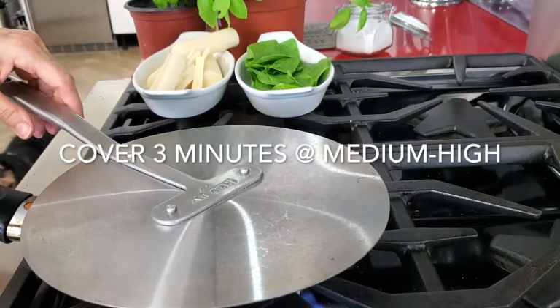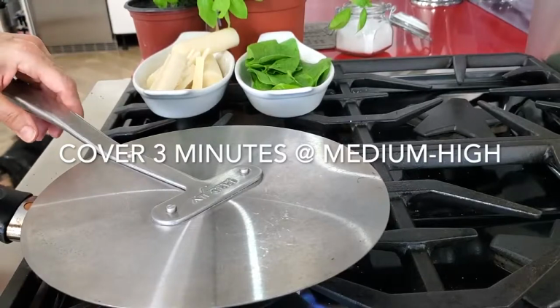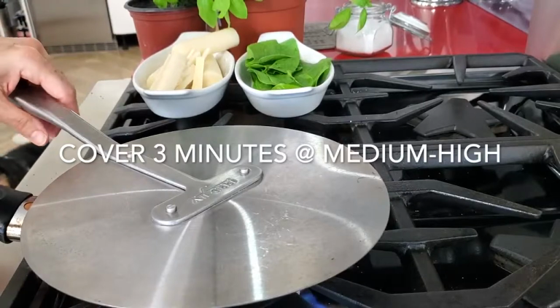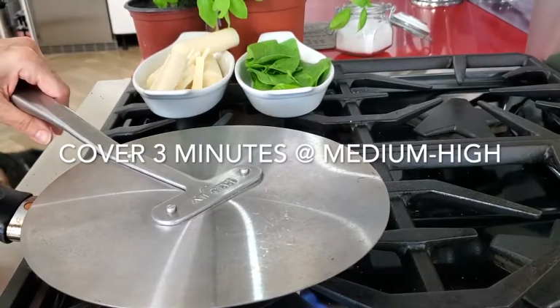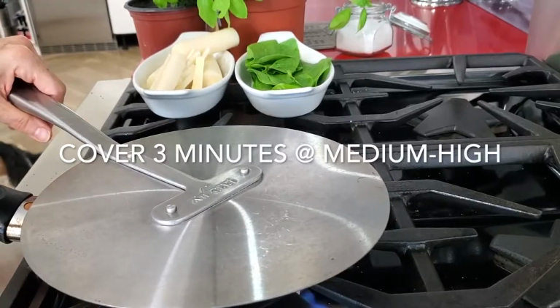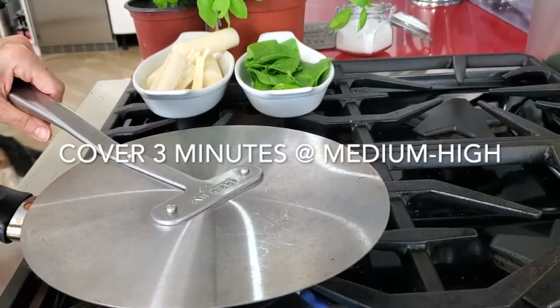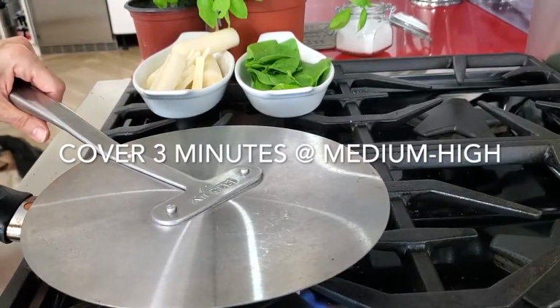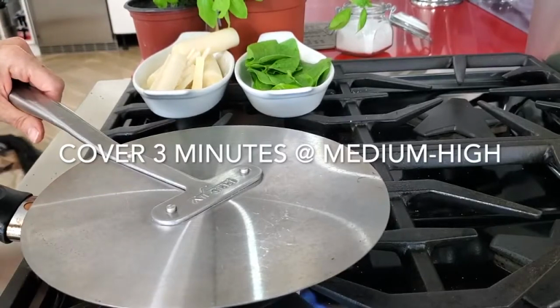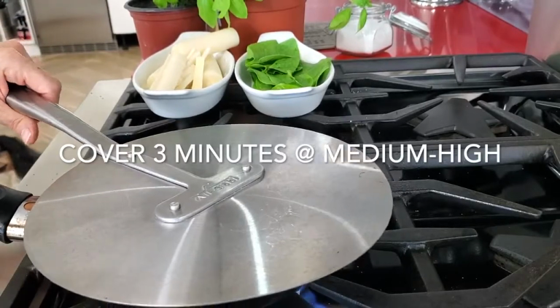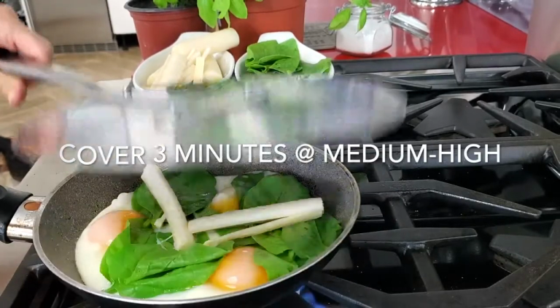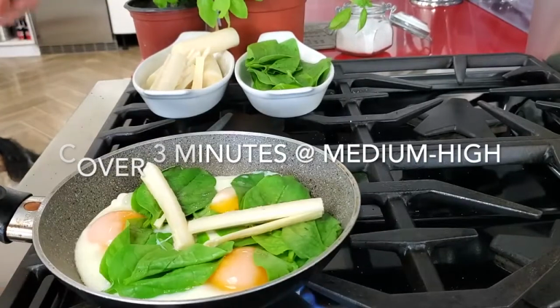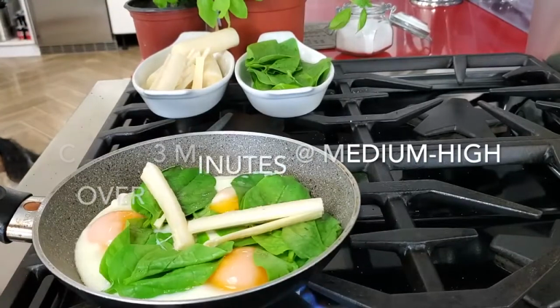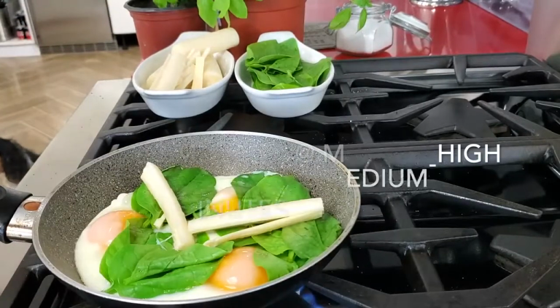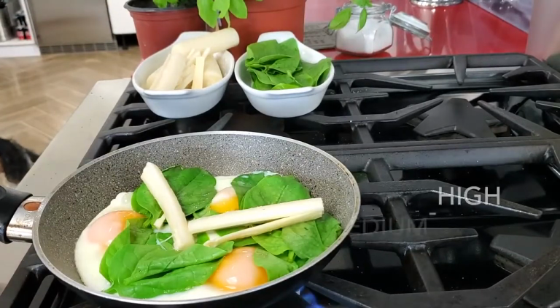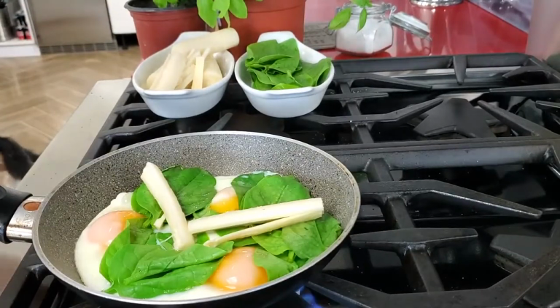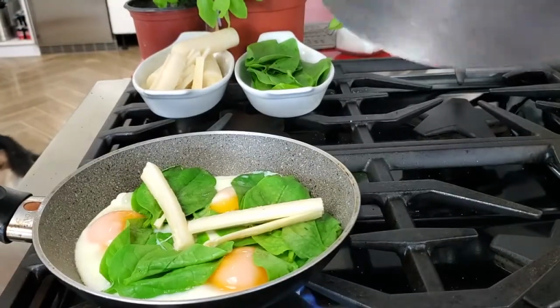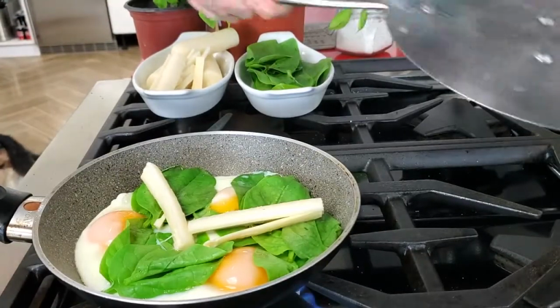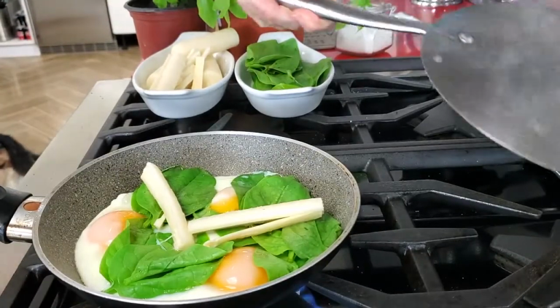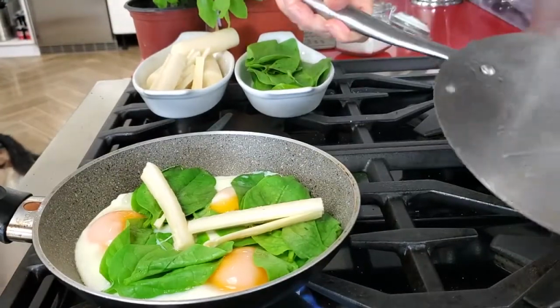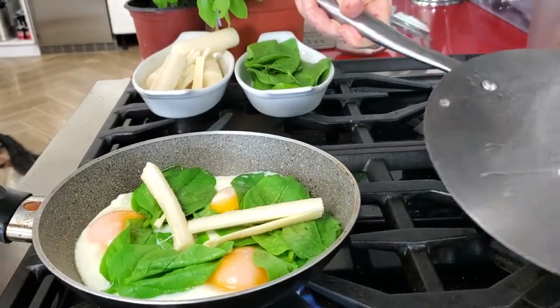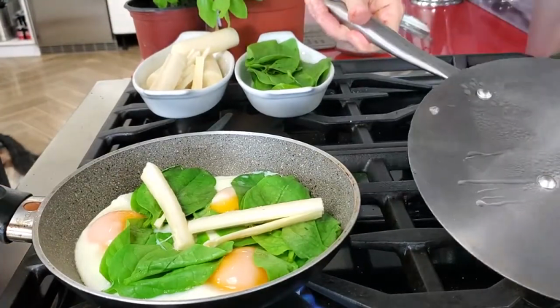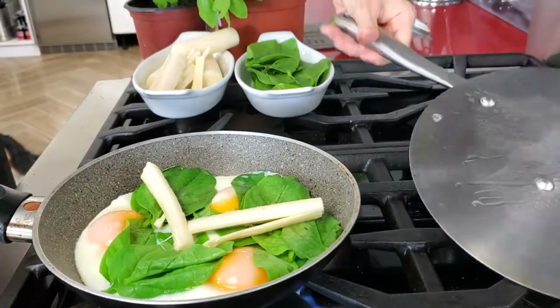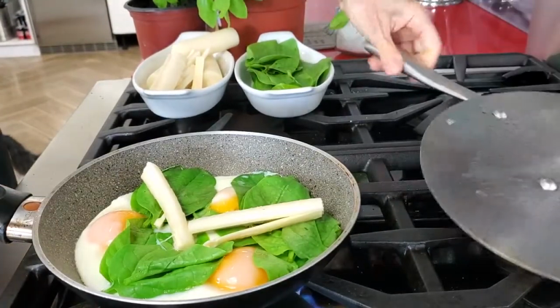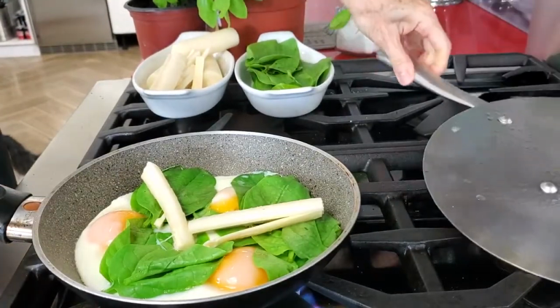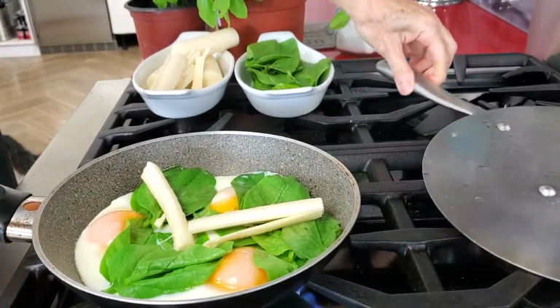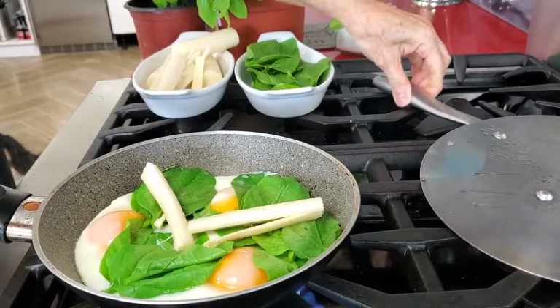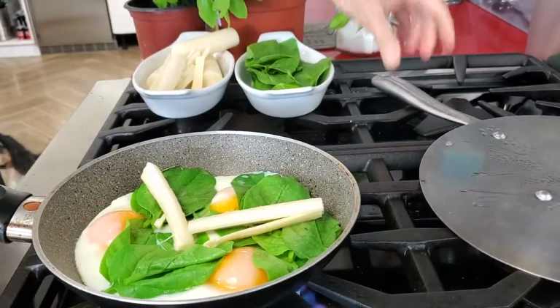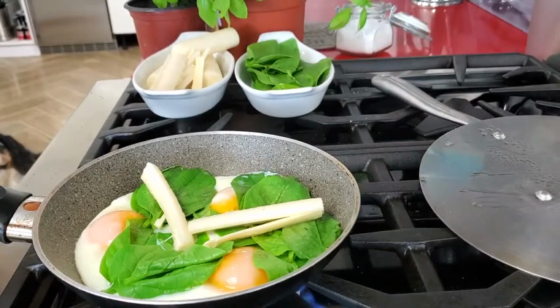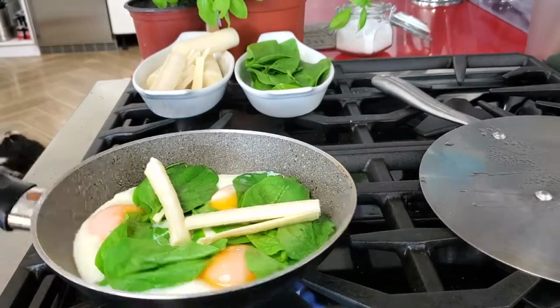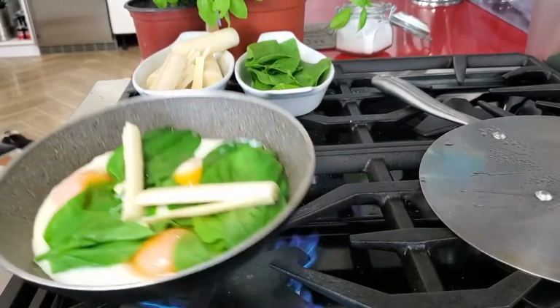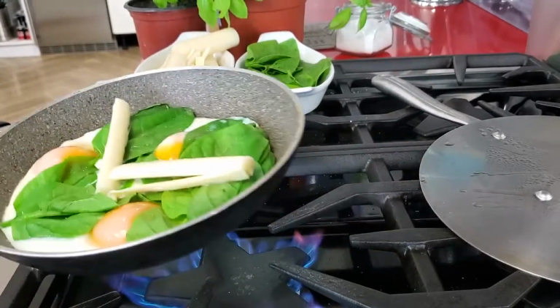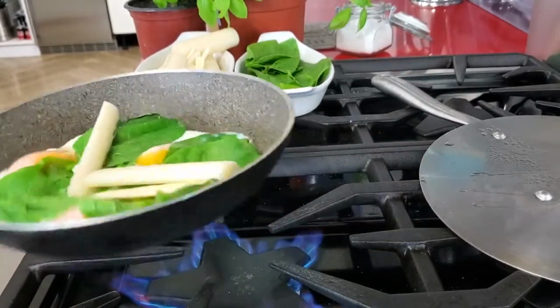Once they're ready, we're gonna add a pinch of paprika and some oregano leaves. And that's it.